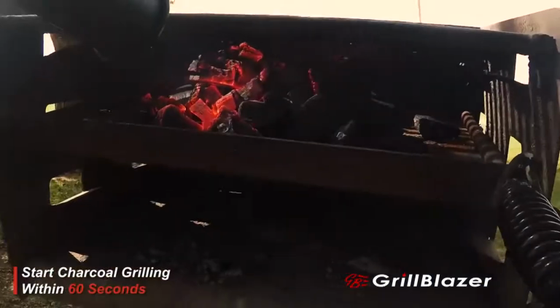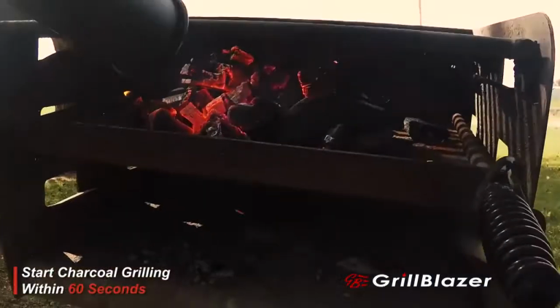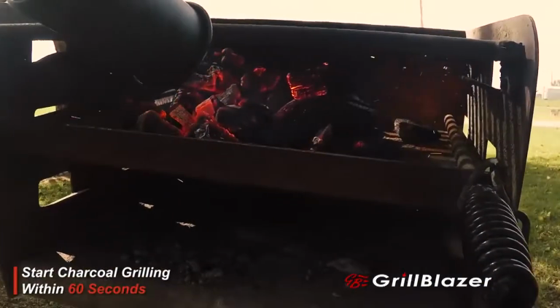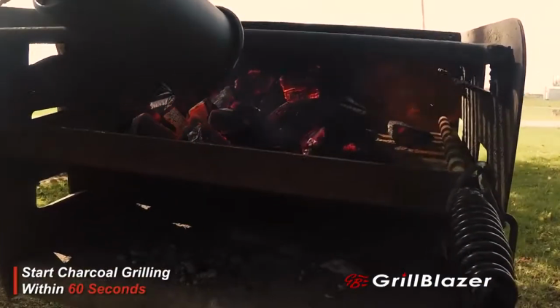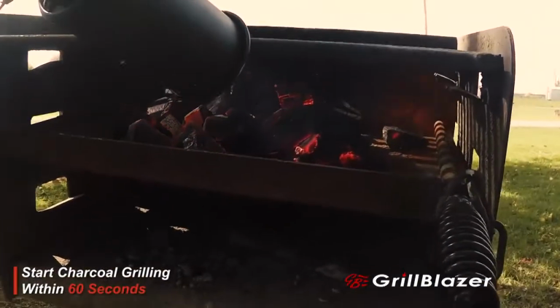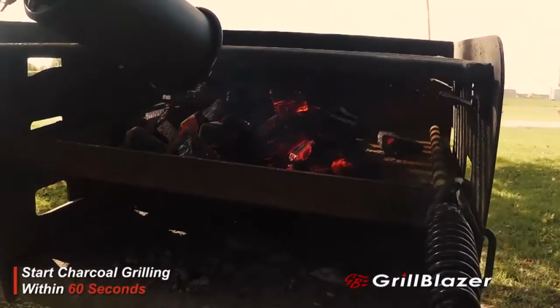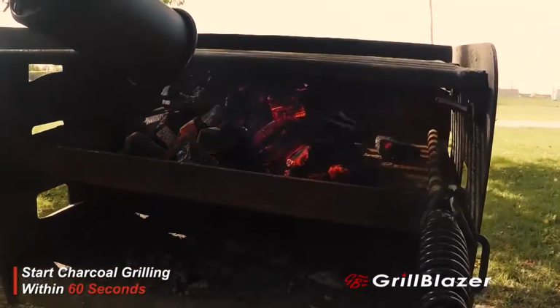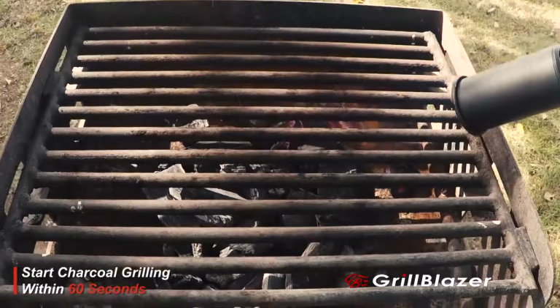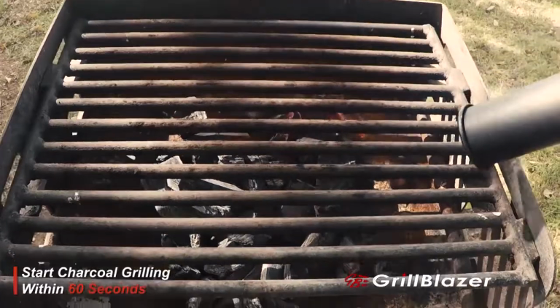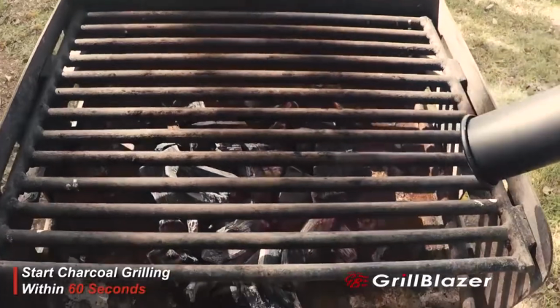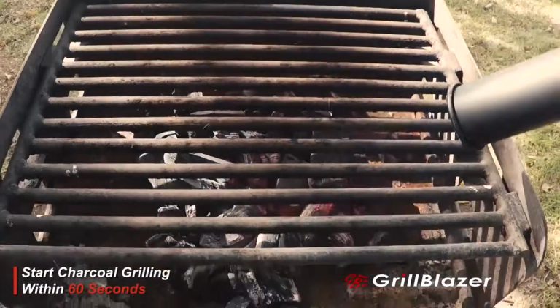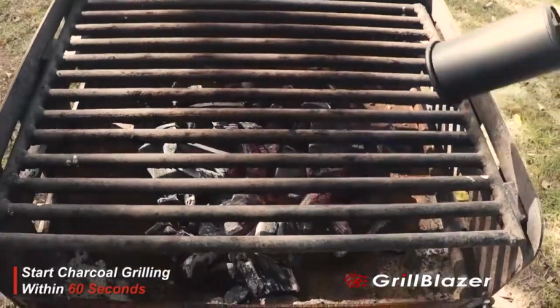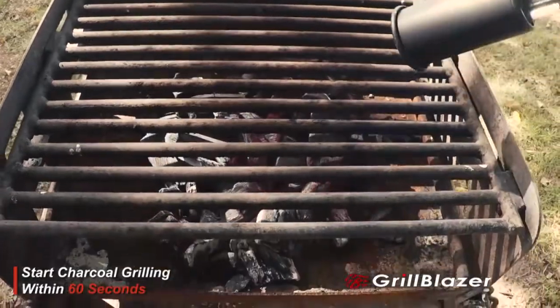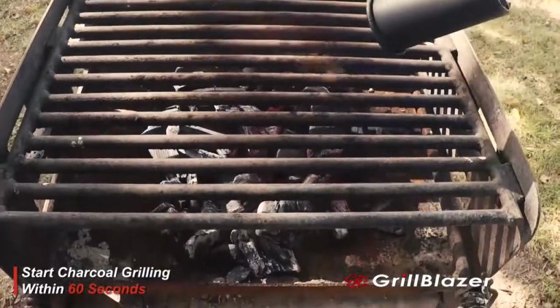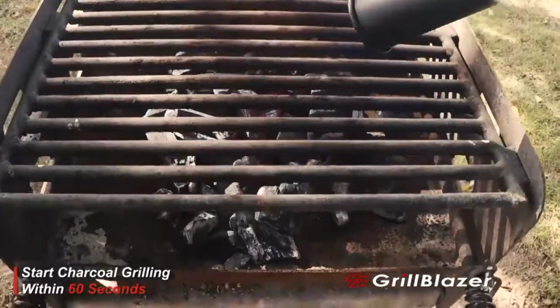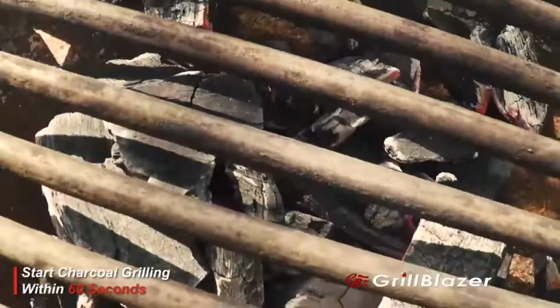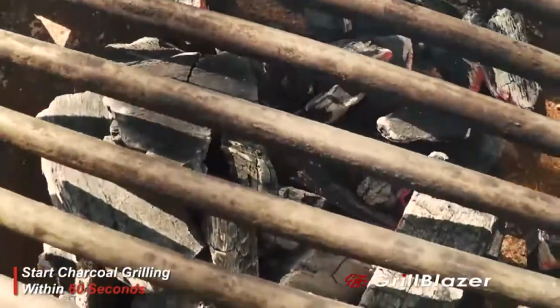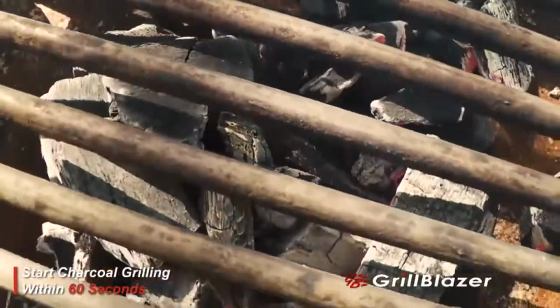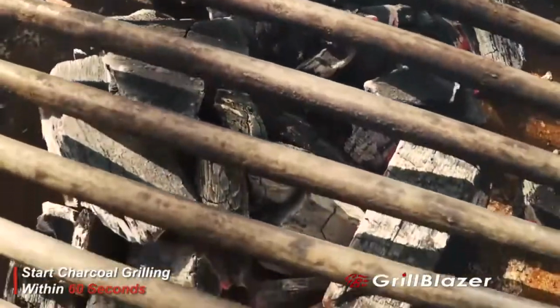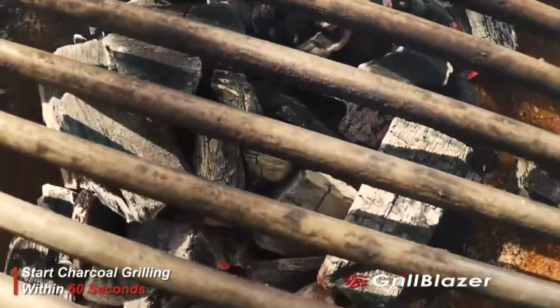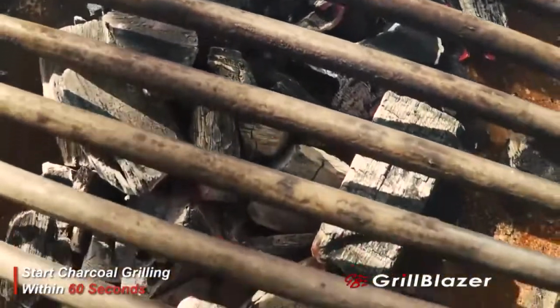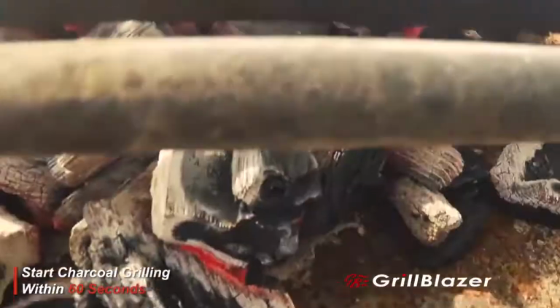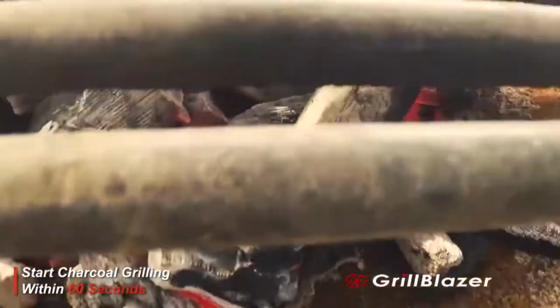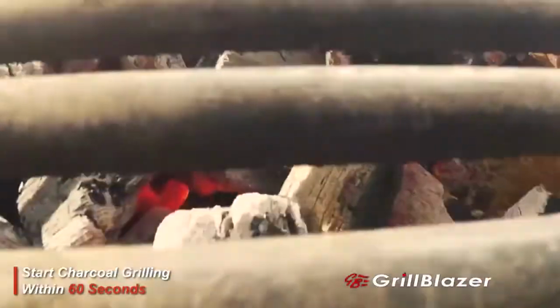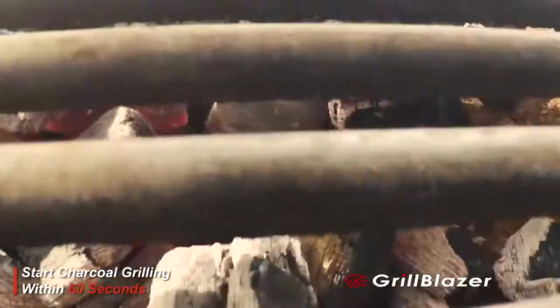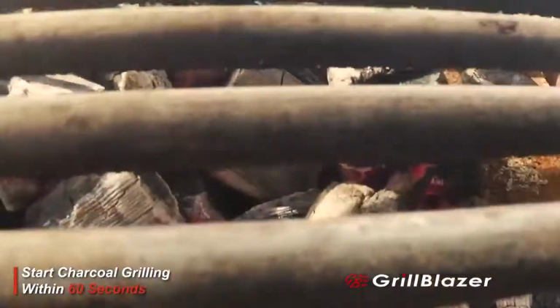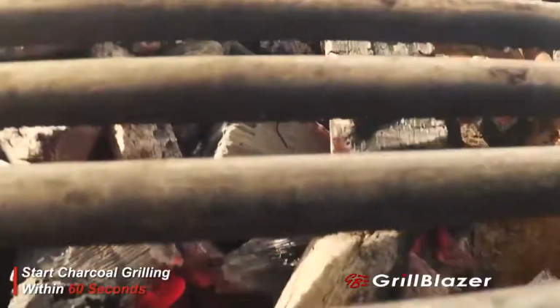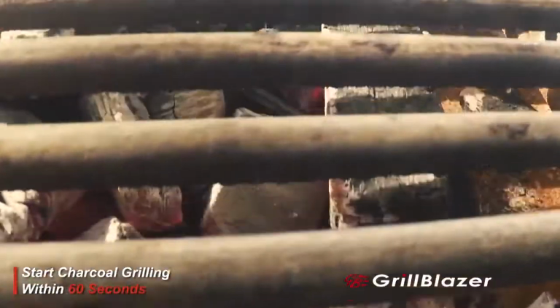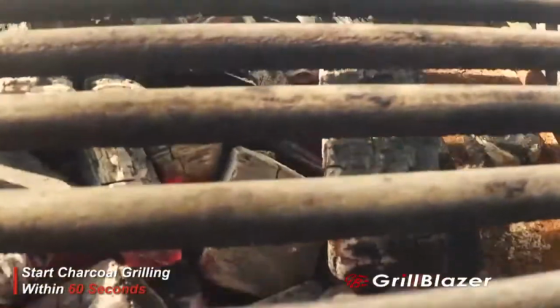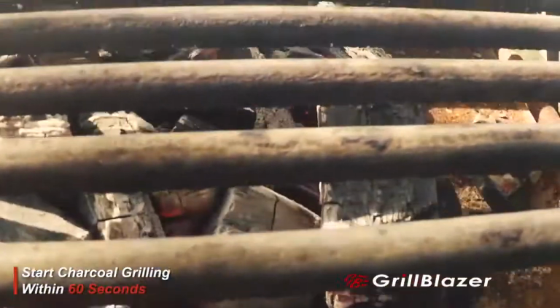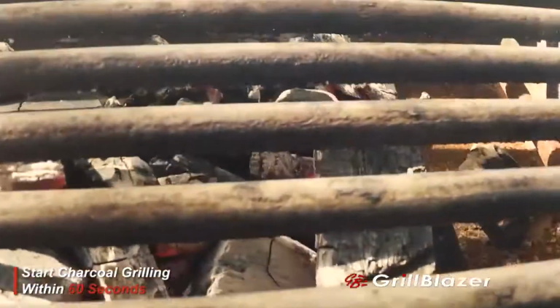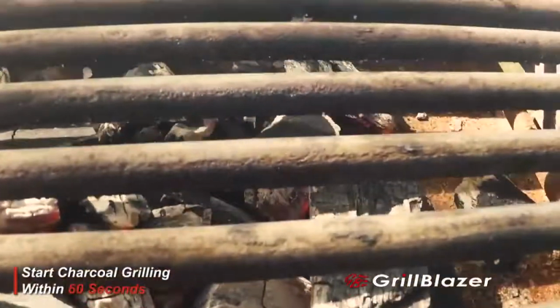No hot air blowers, torches, electric elements, nasty lighter fluid, flexi-fans, or charcoal chimneys can do what the Grill Gun can do.